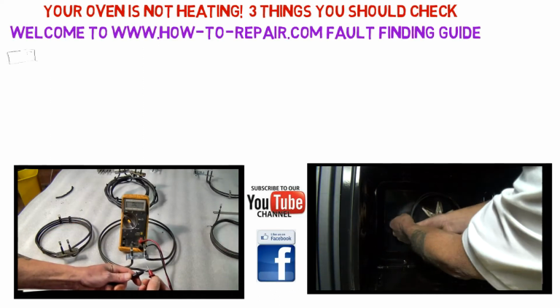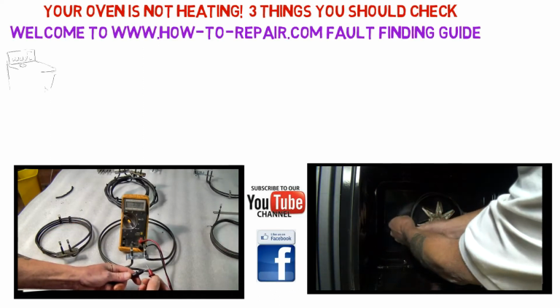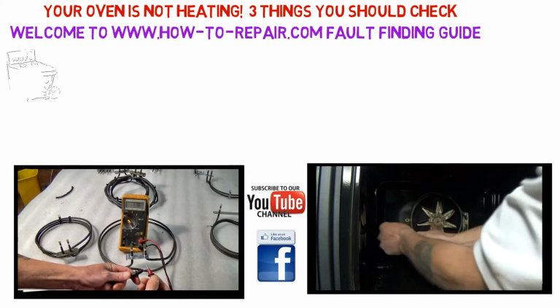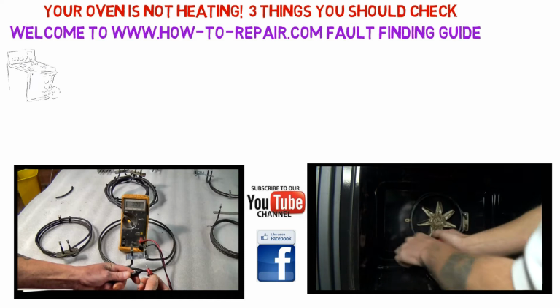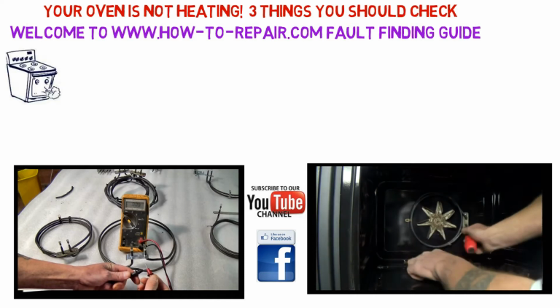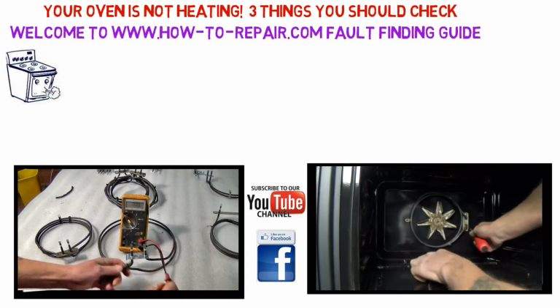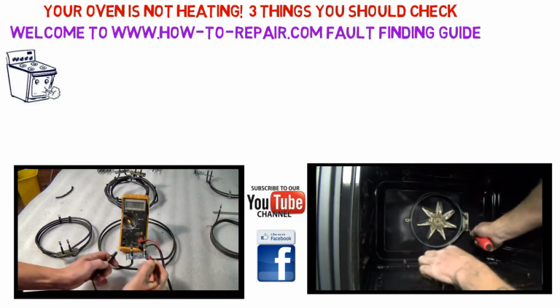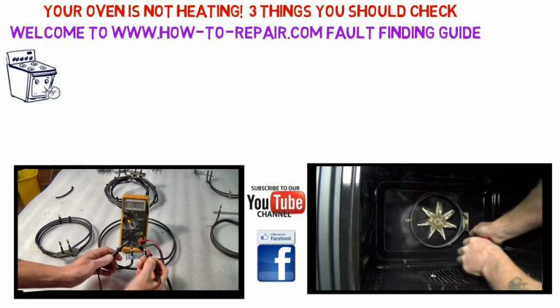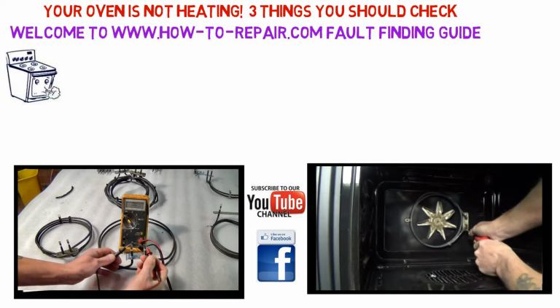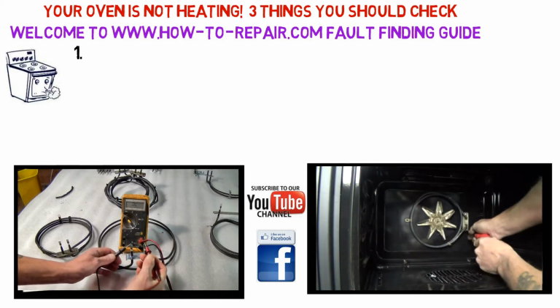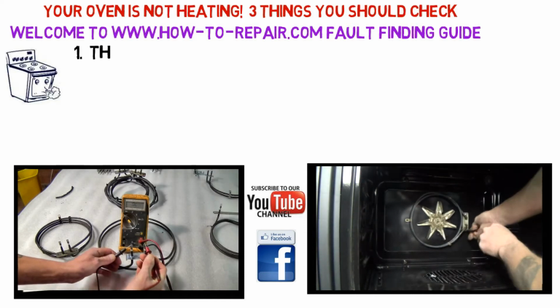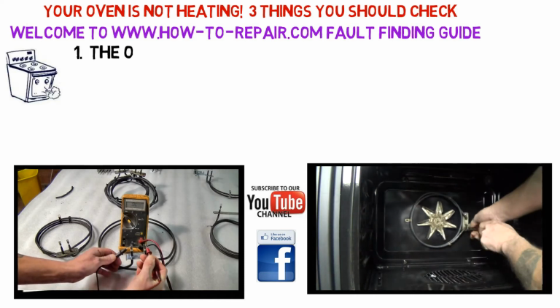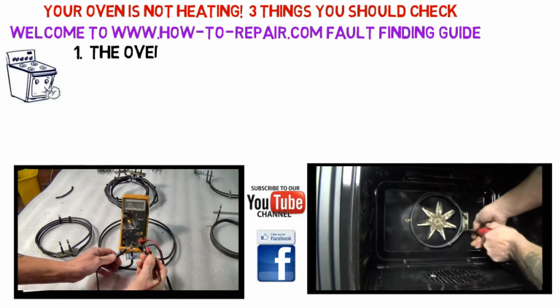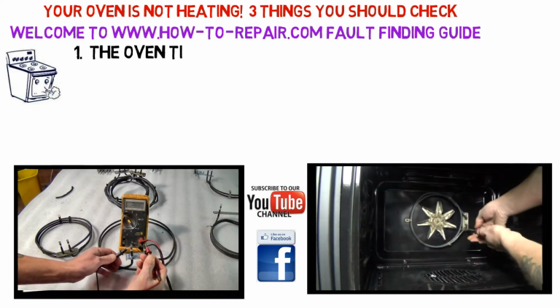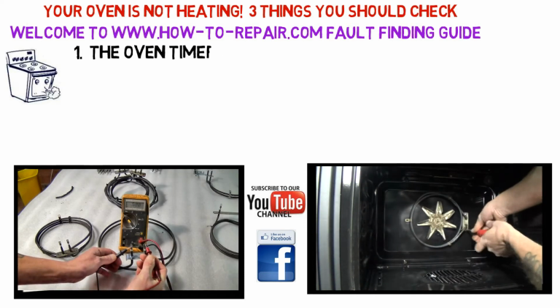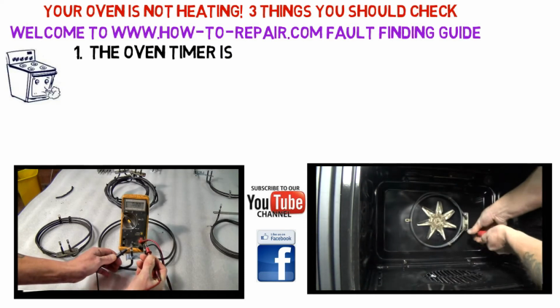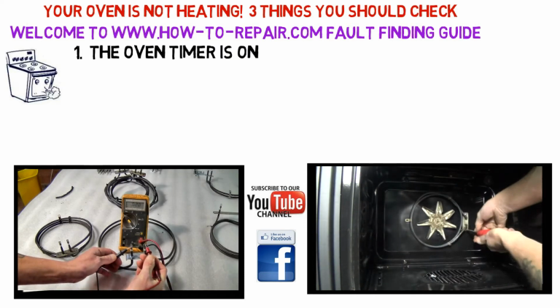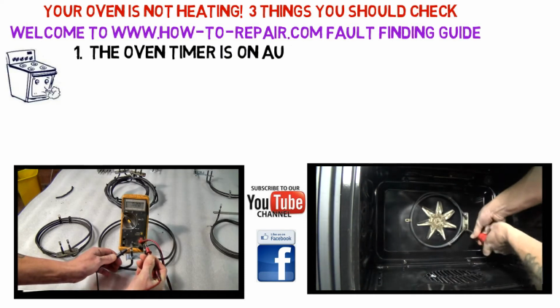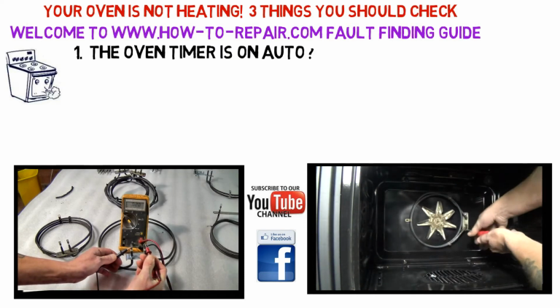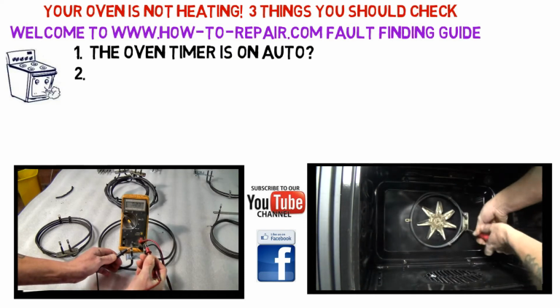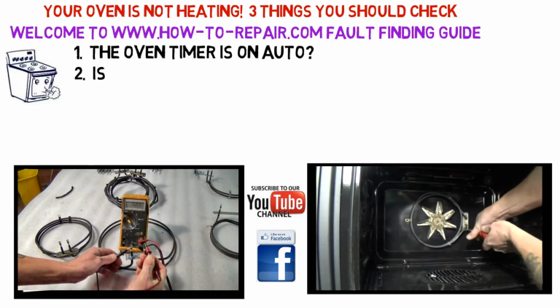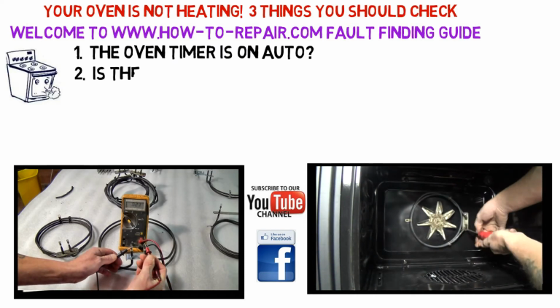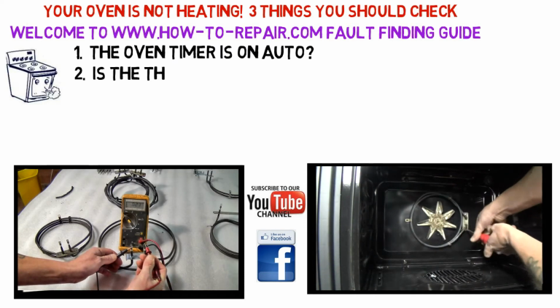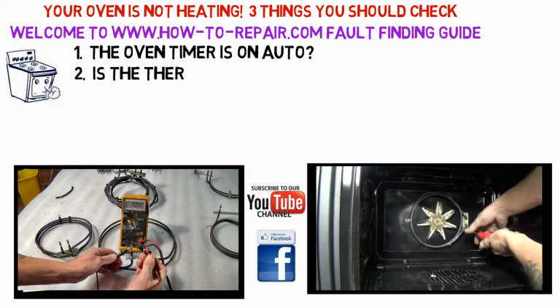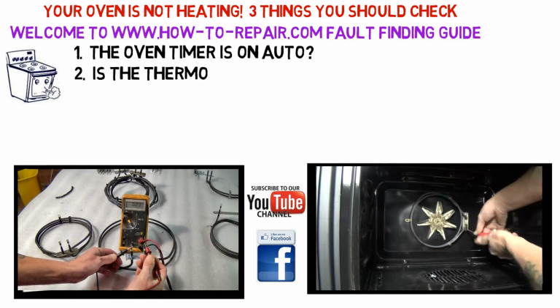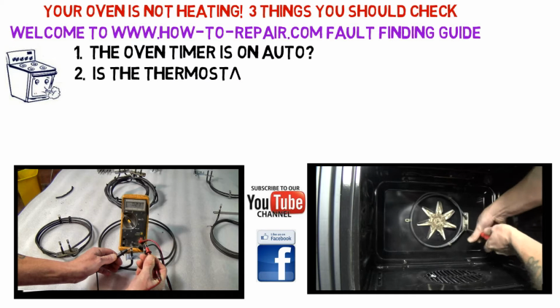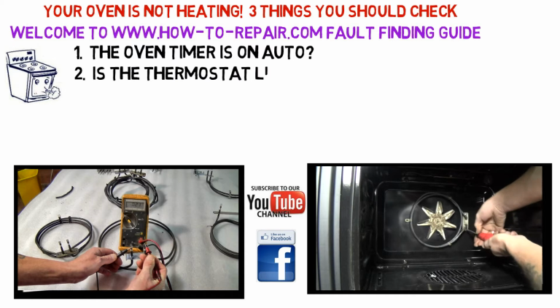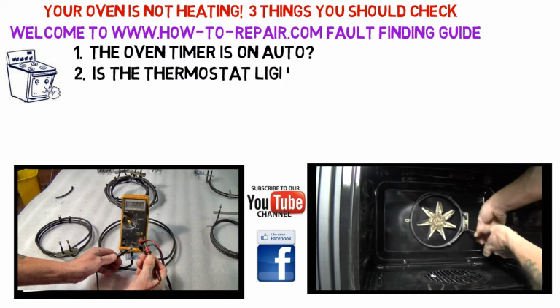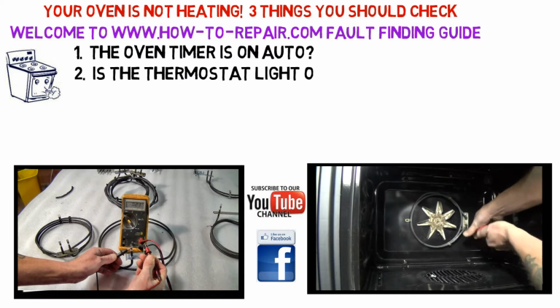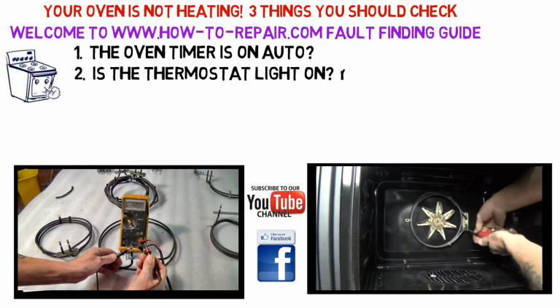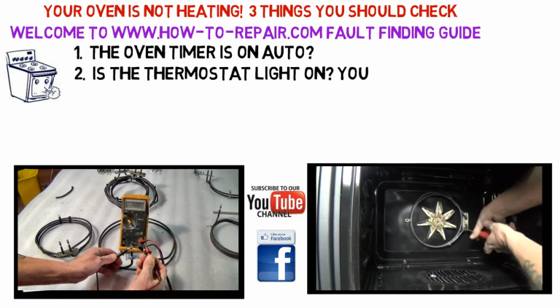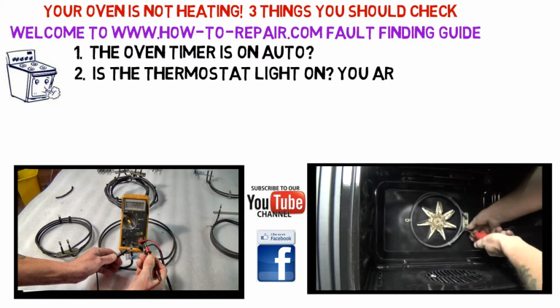The first thing you need to check is make sure your timer is set to manual, not automatic. If you have problems with this, consult your manual.